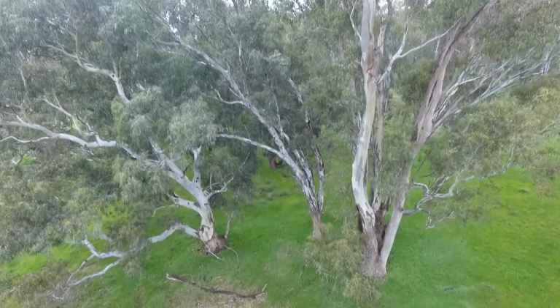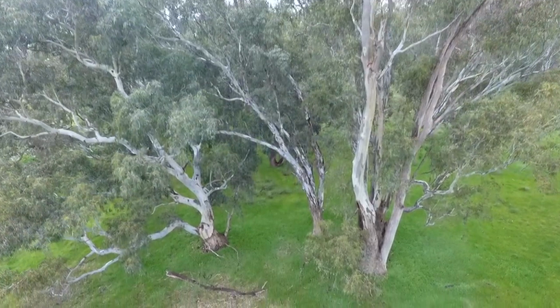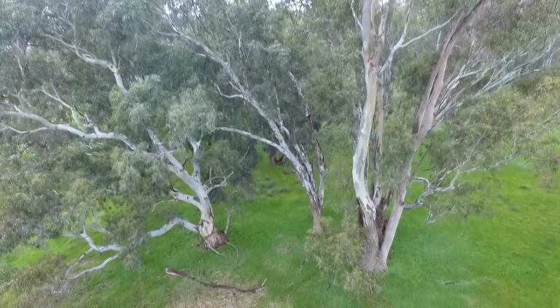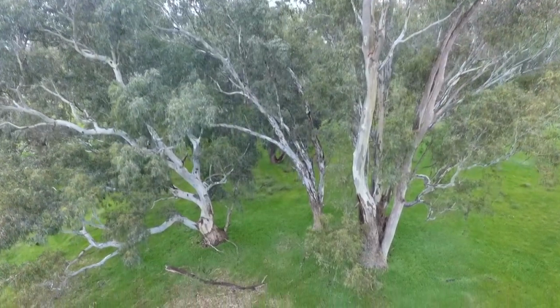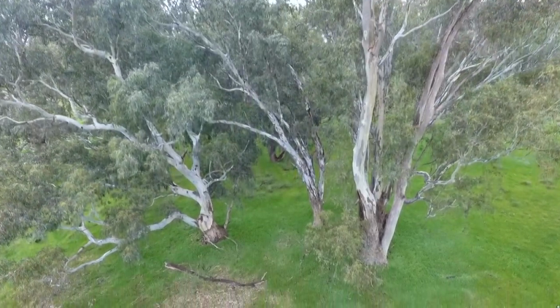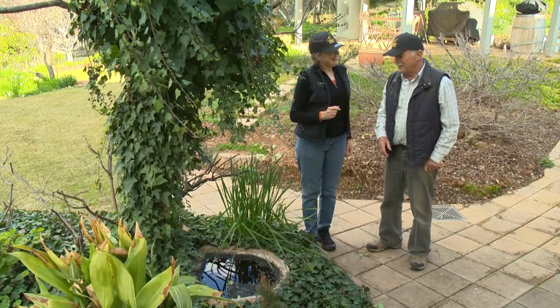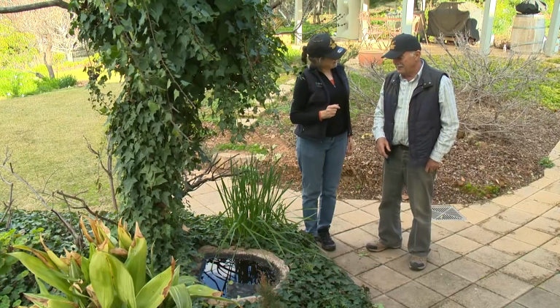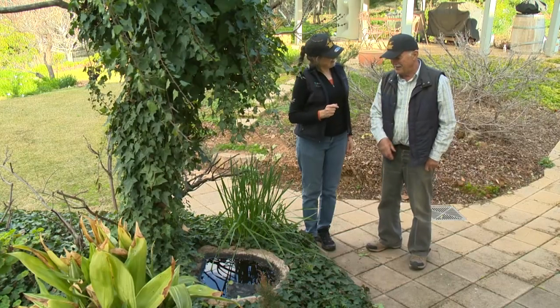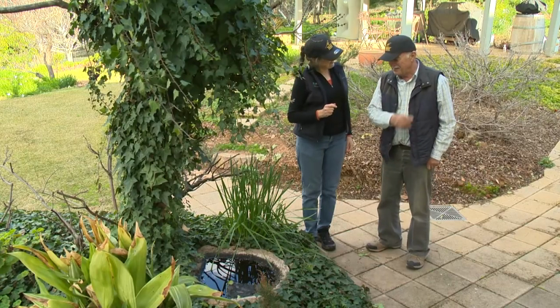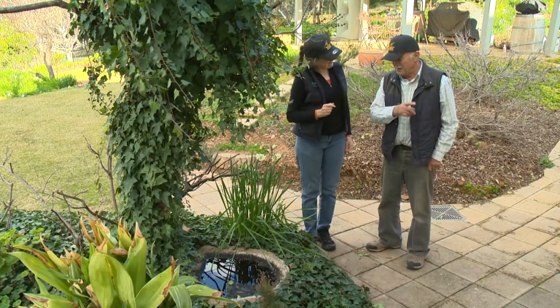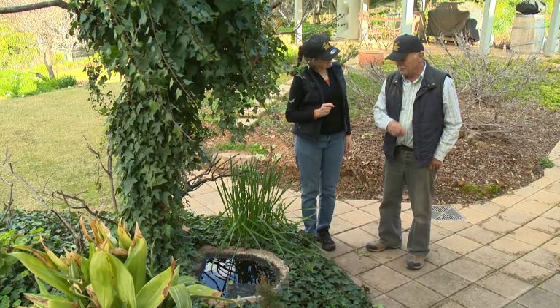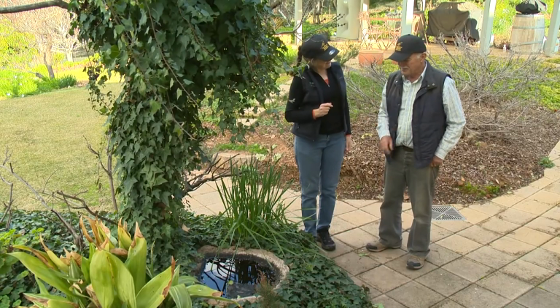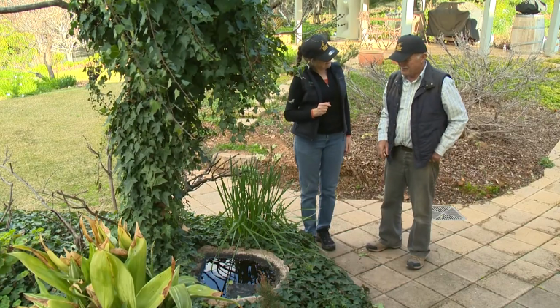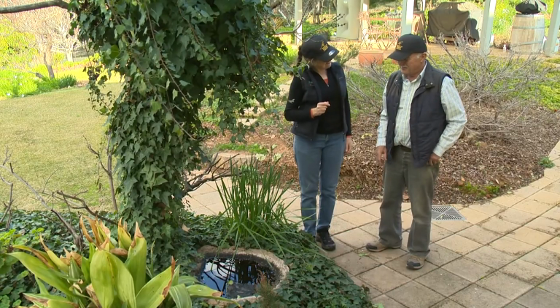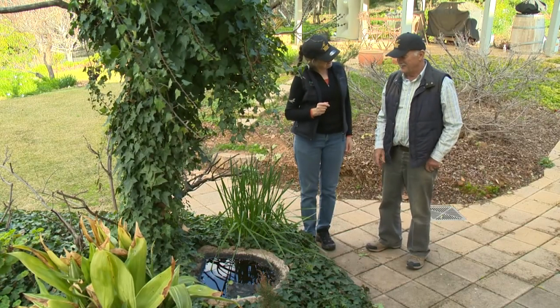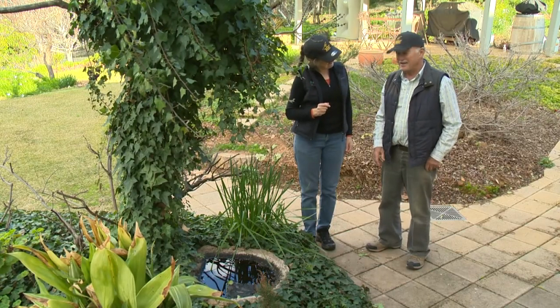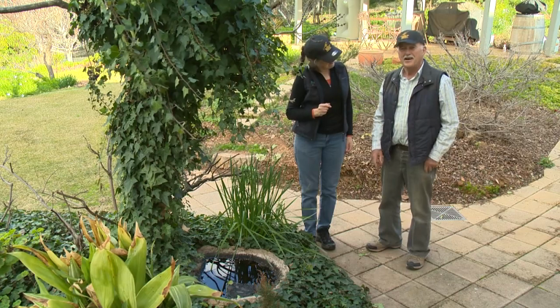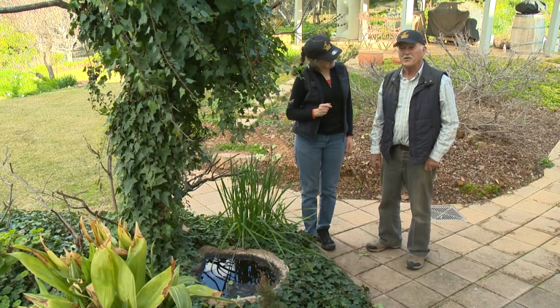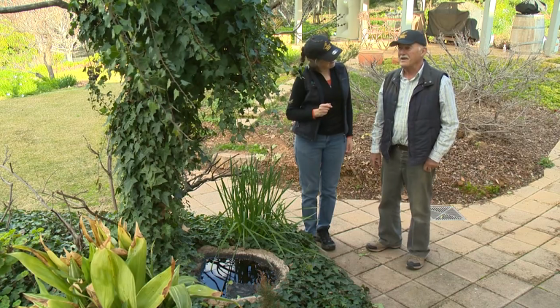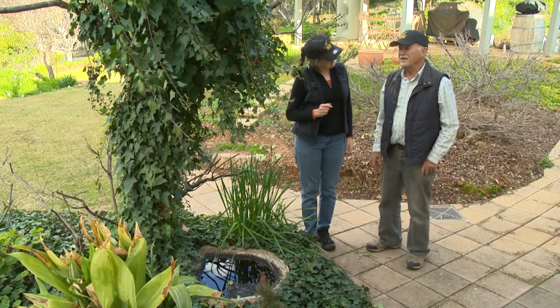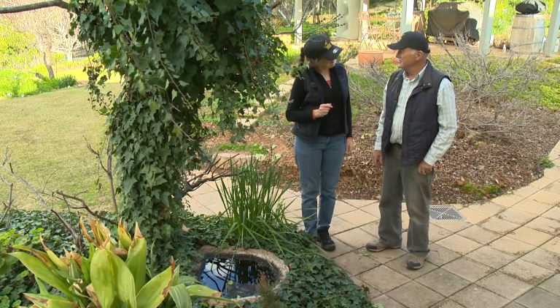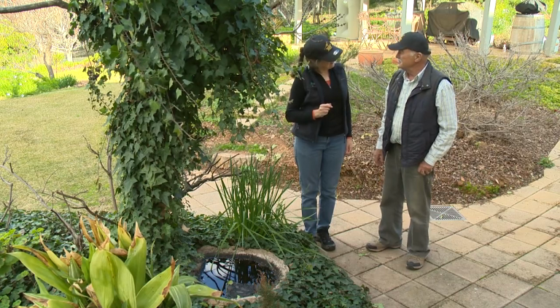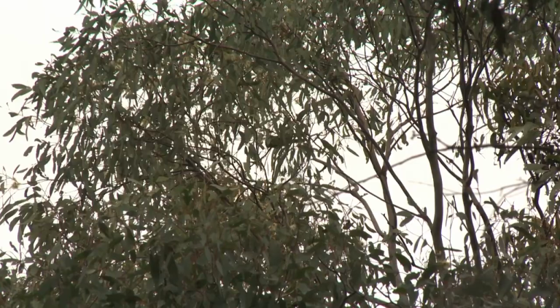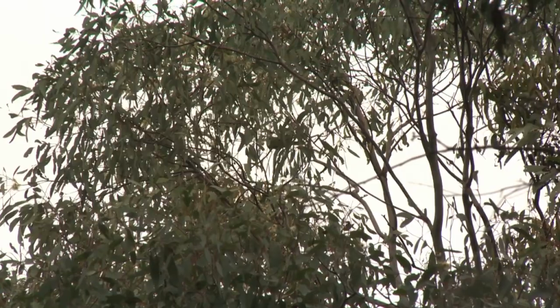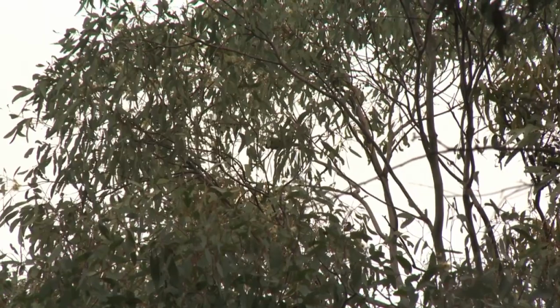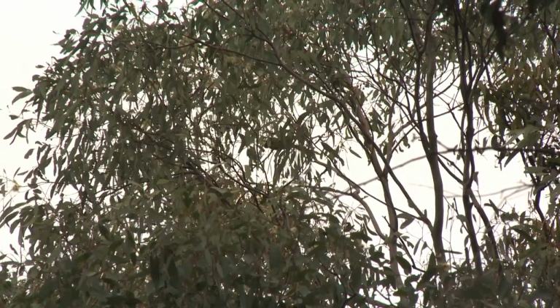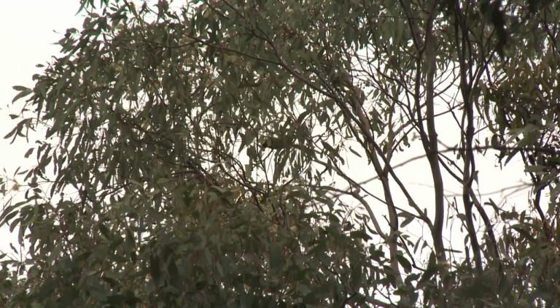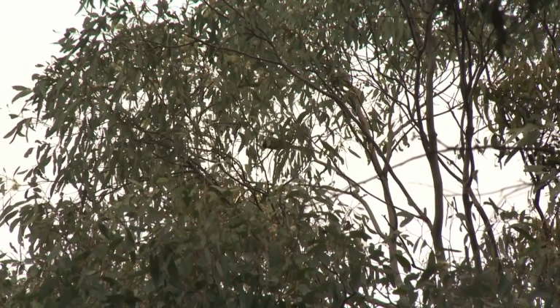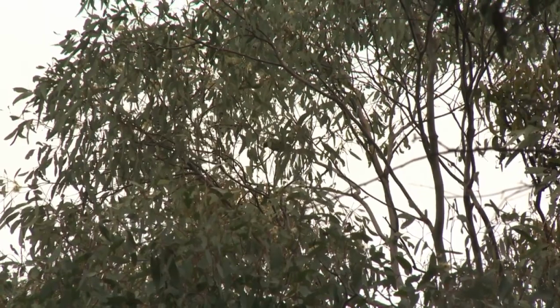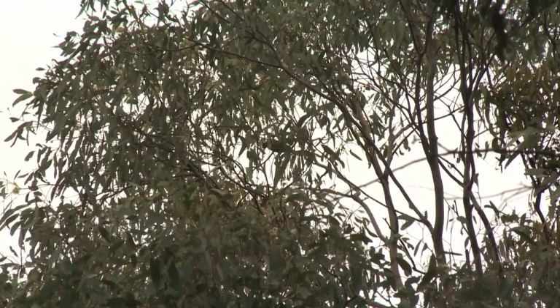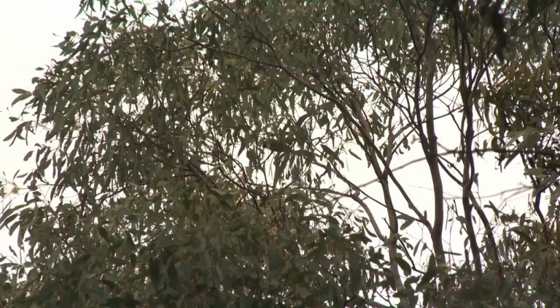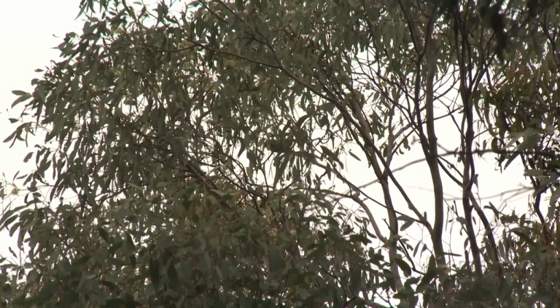I just spotted one — I wasn't quite sure what it was. I looked it up in the book and it was the Regent Honeyeater.